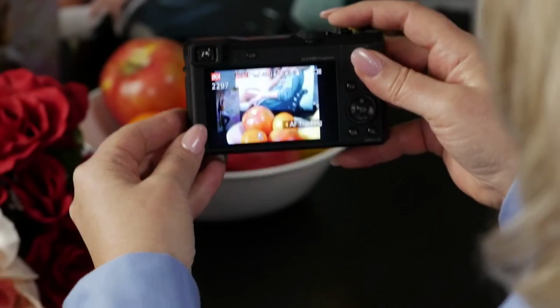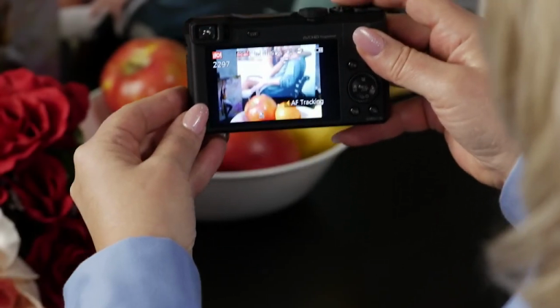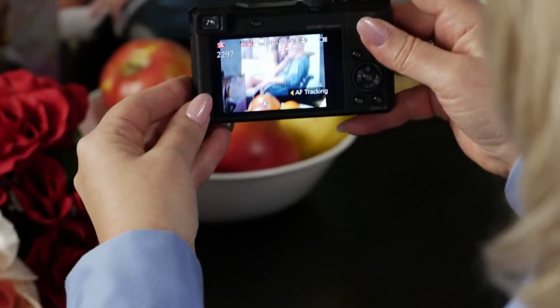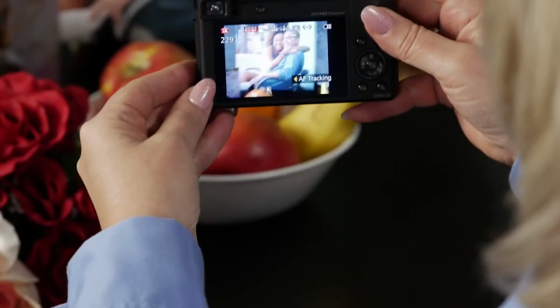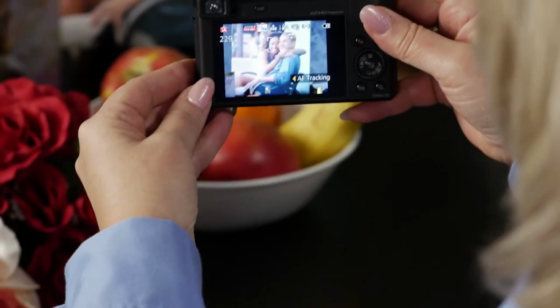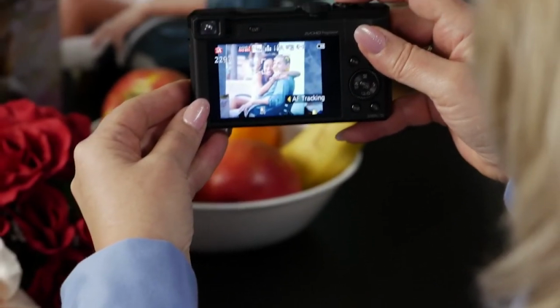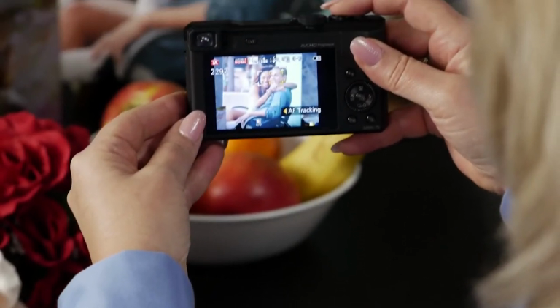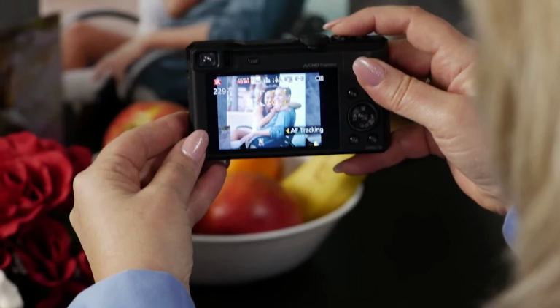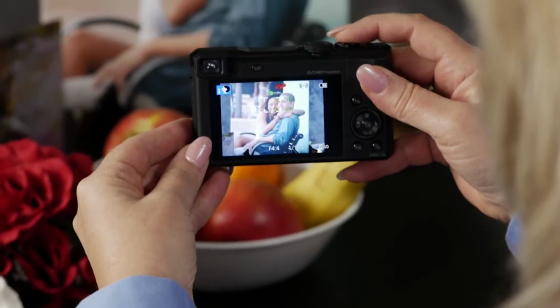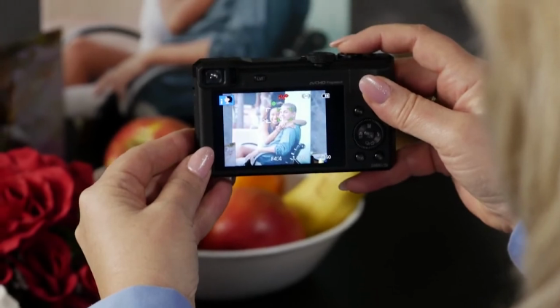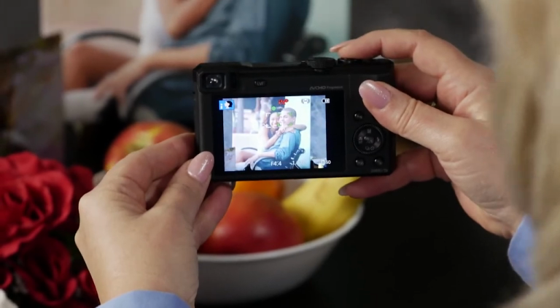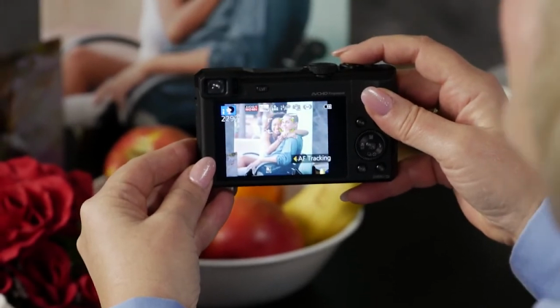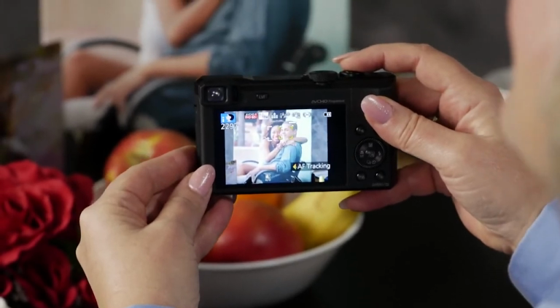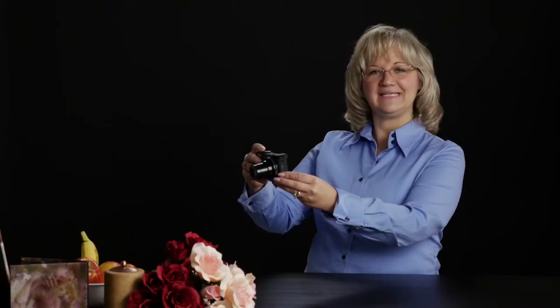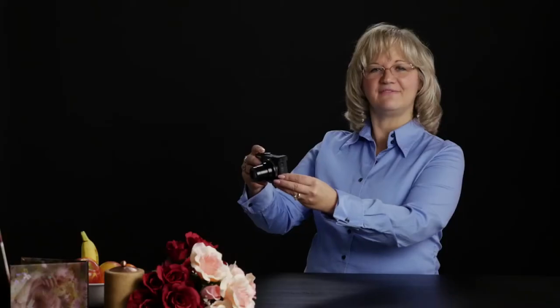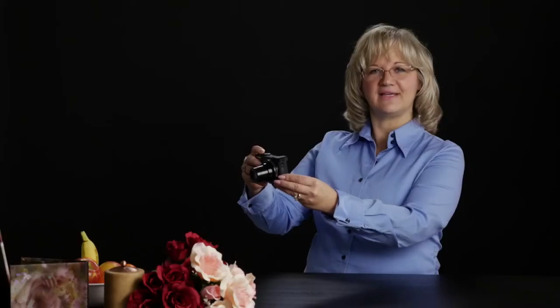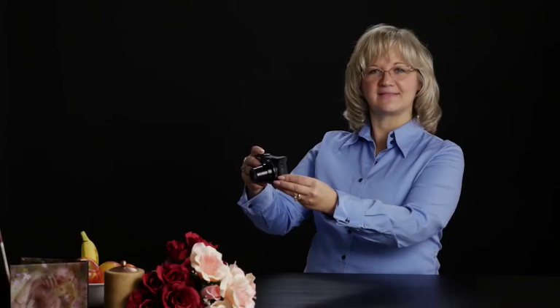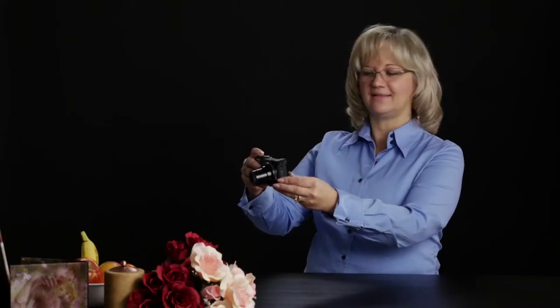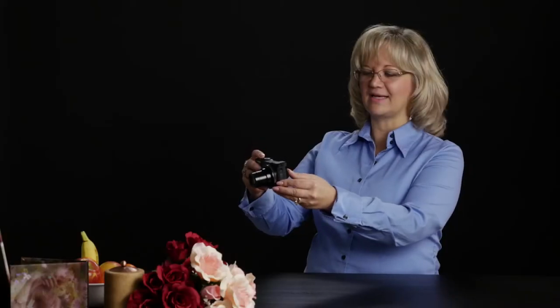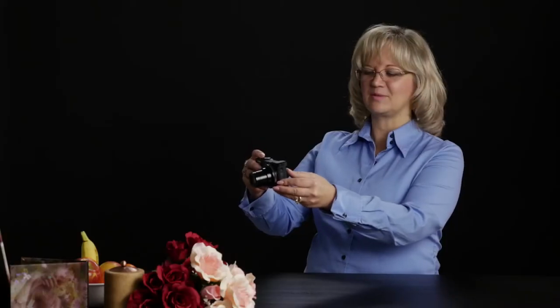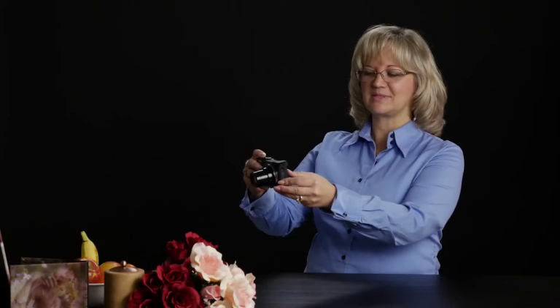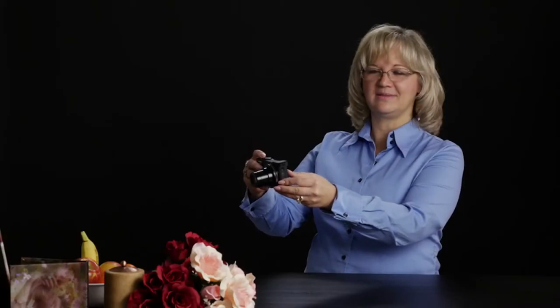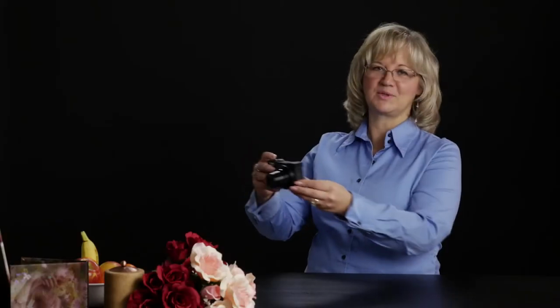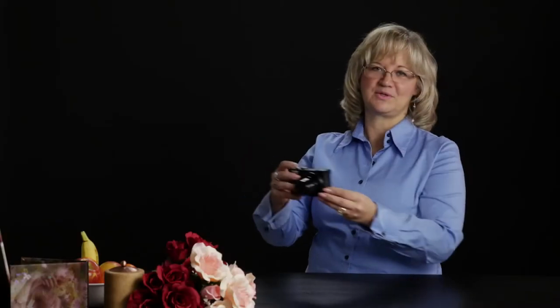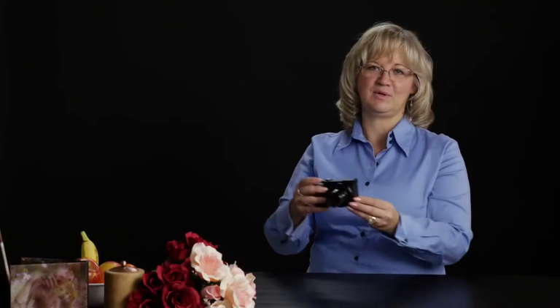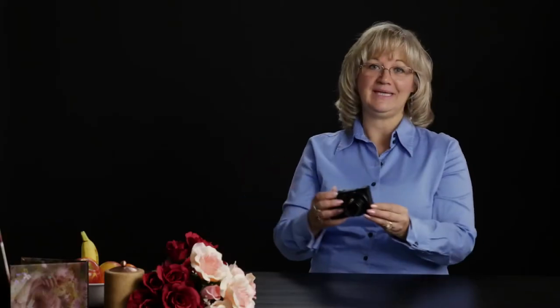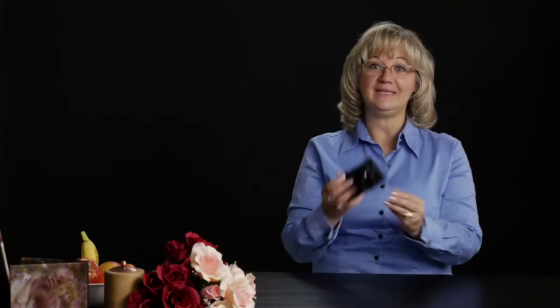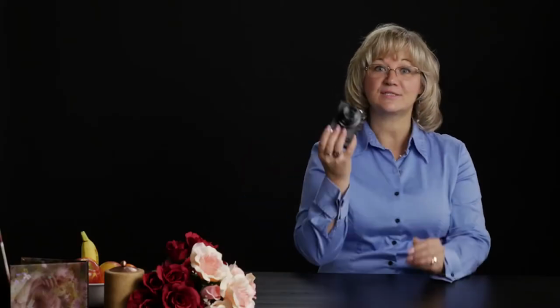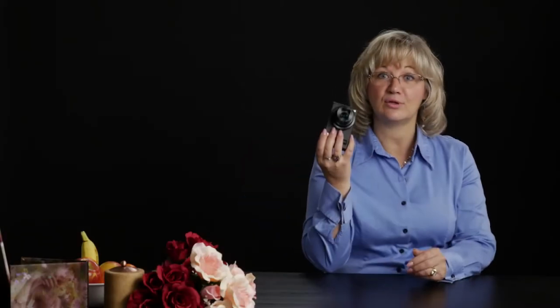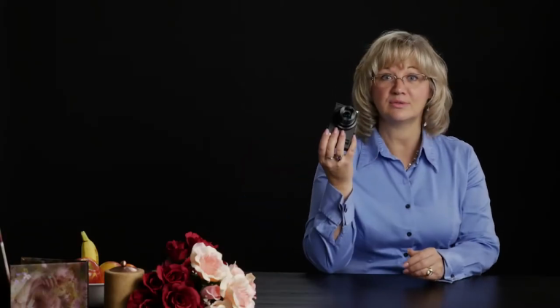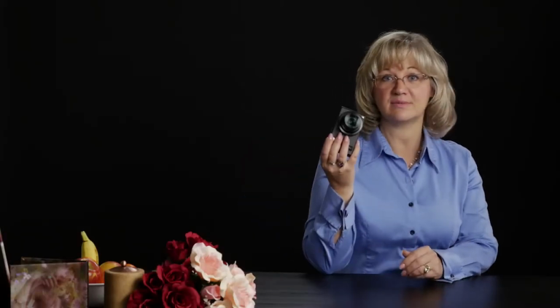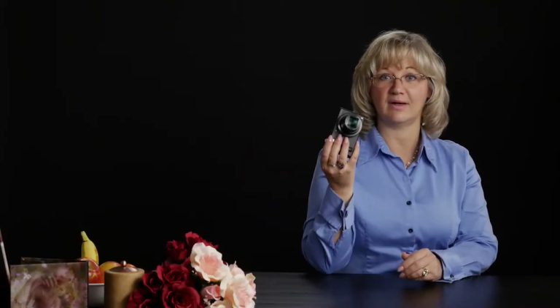Then if we put people in front of there, it sees the faces and it actually puts it in portrait mode. It is so smart.